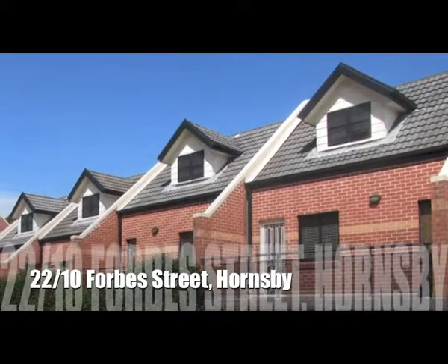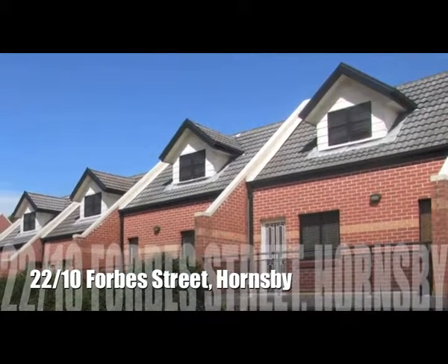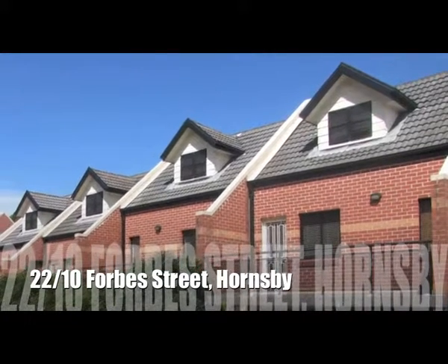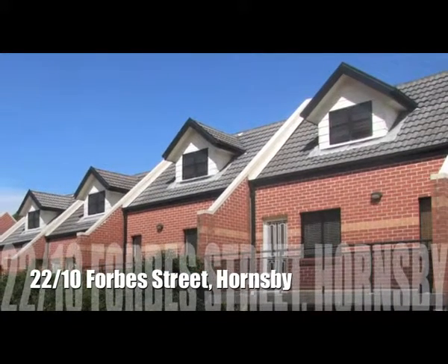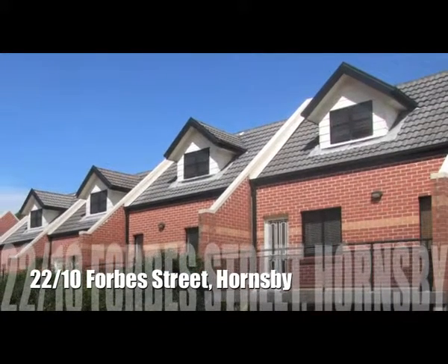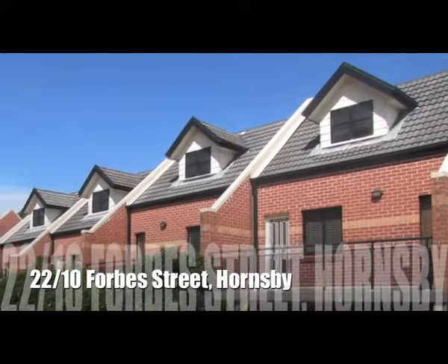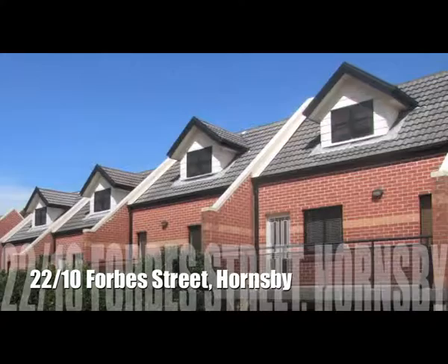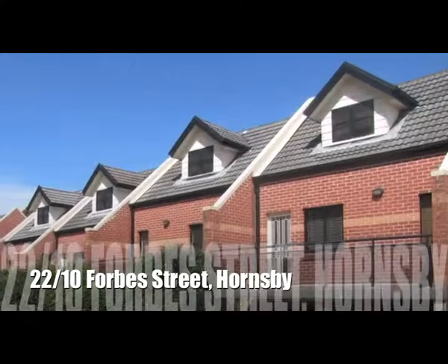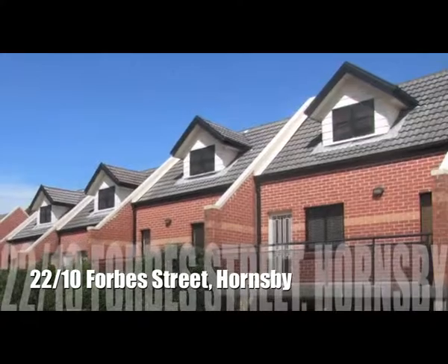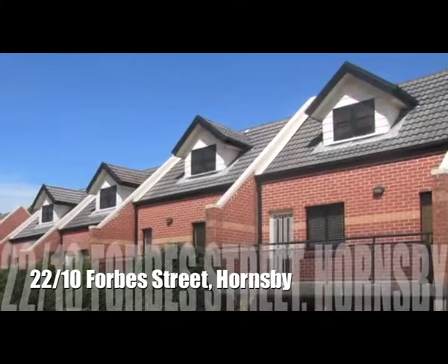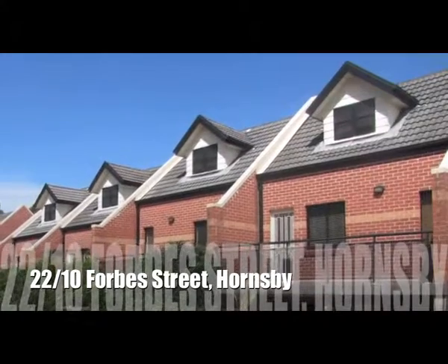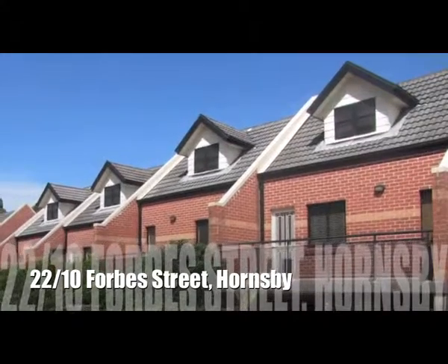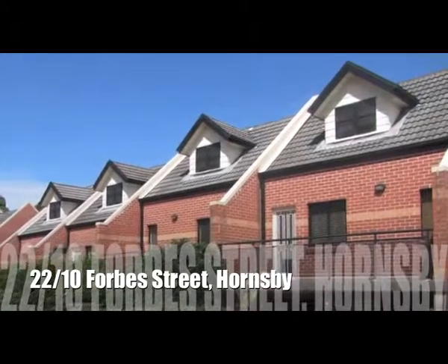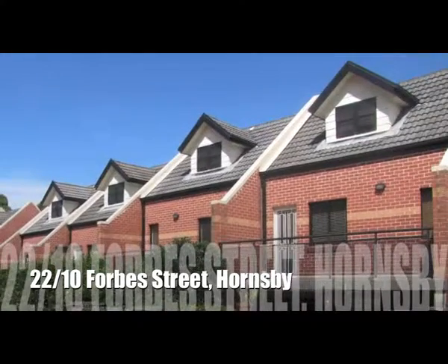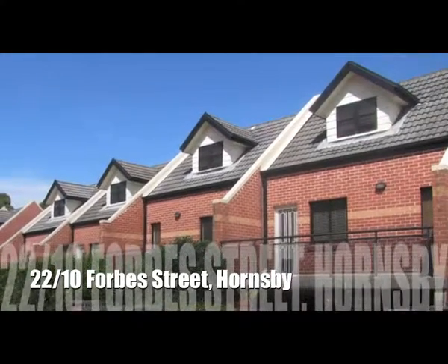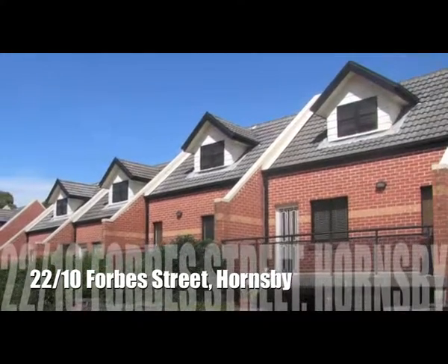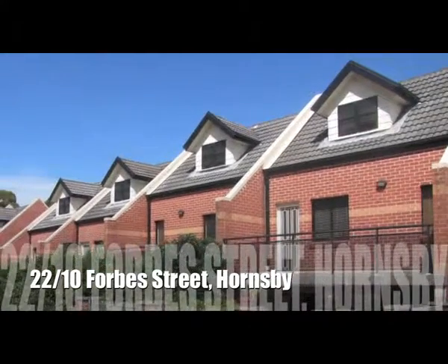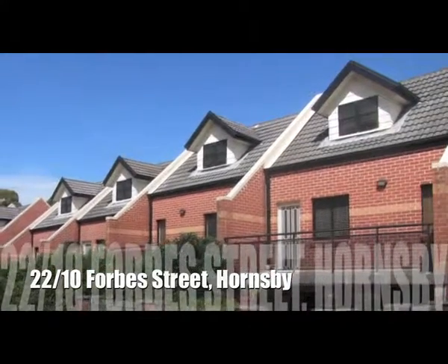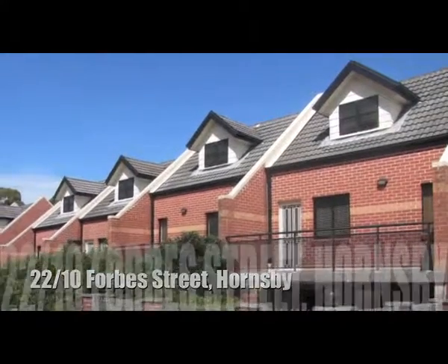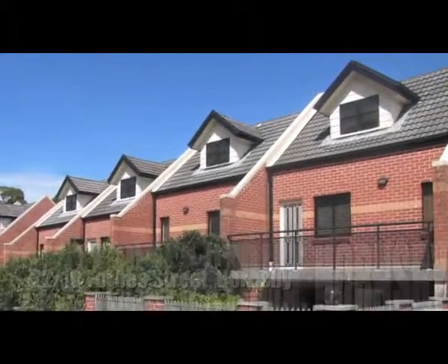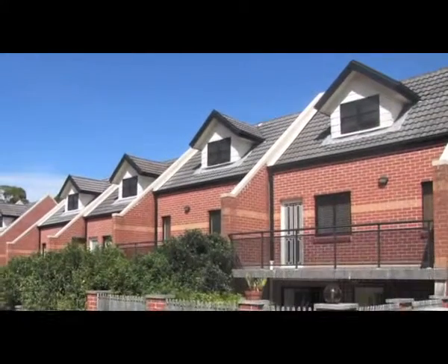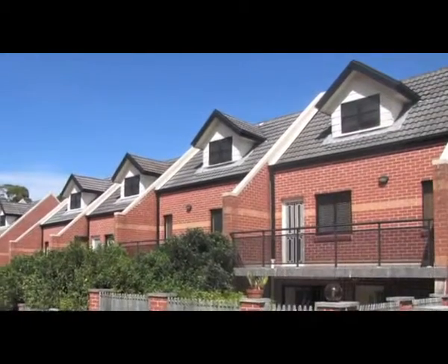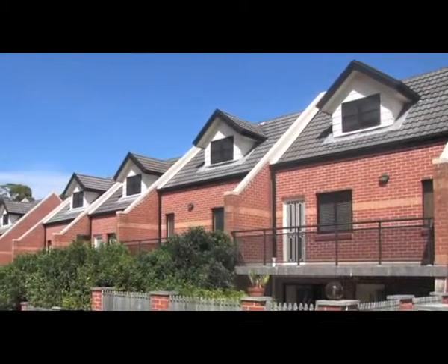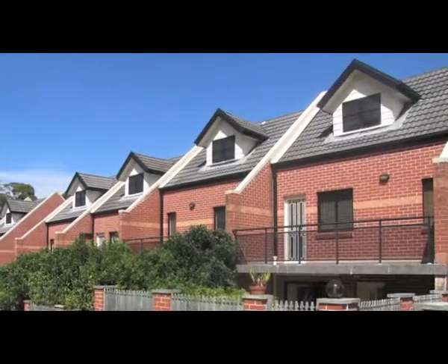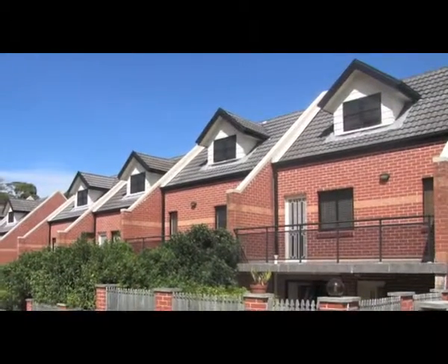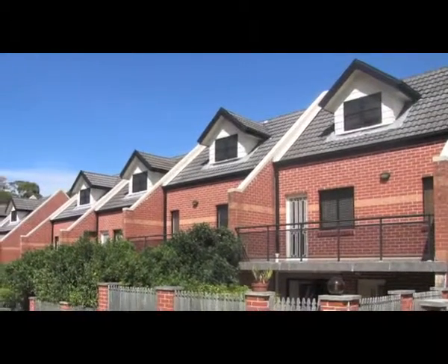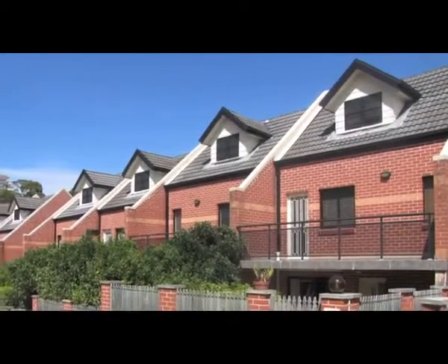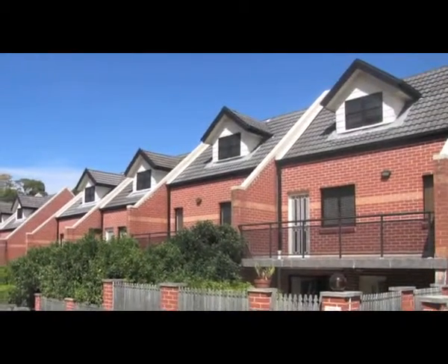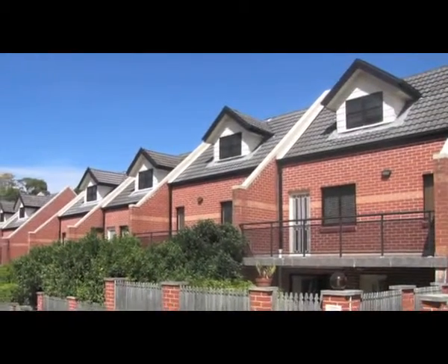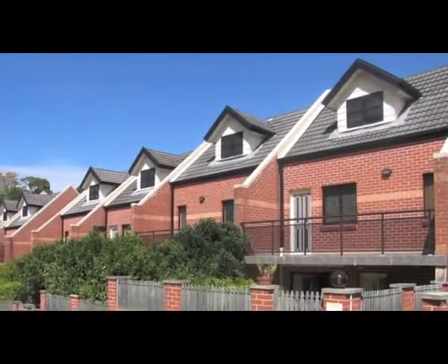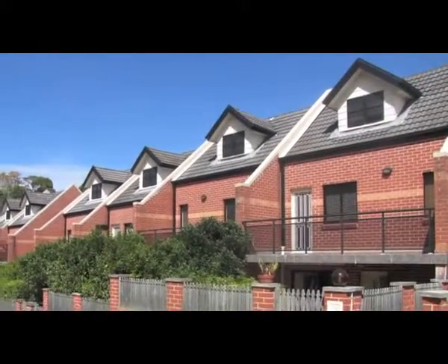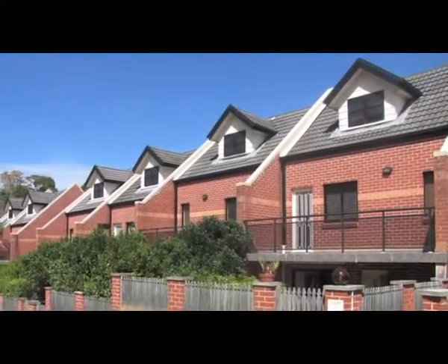Situated in one of Hornsby's most convenient locations, this modern double brick townhouse has quality appointments.